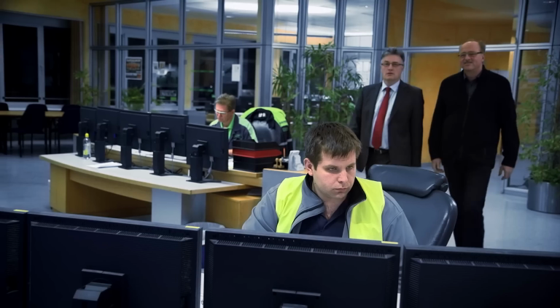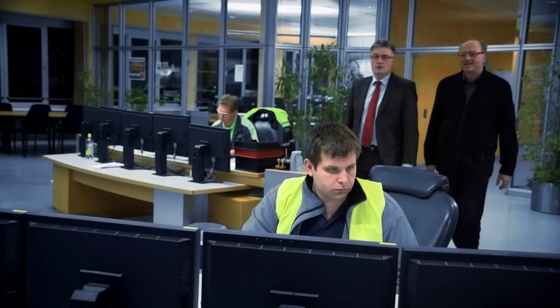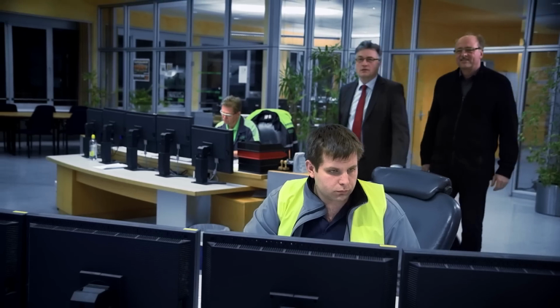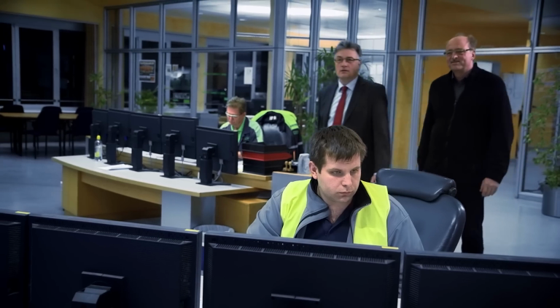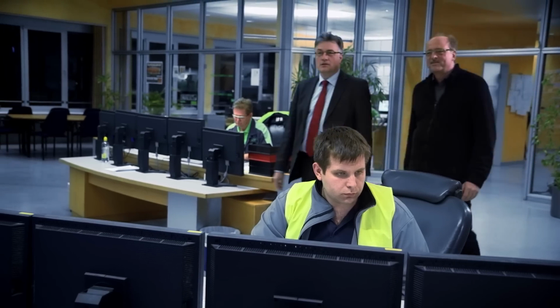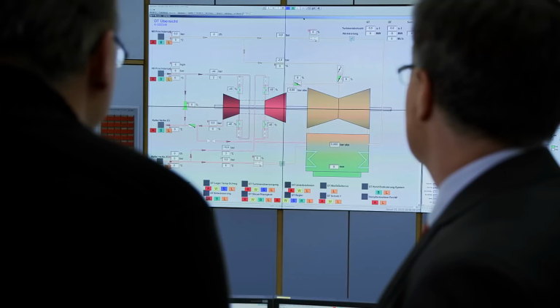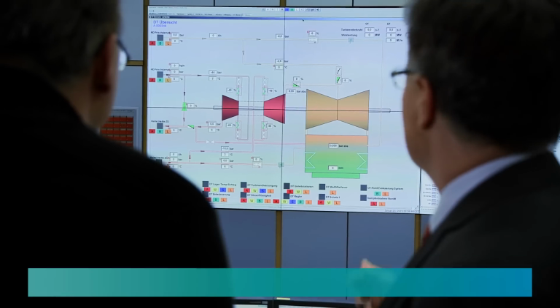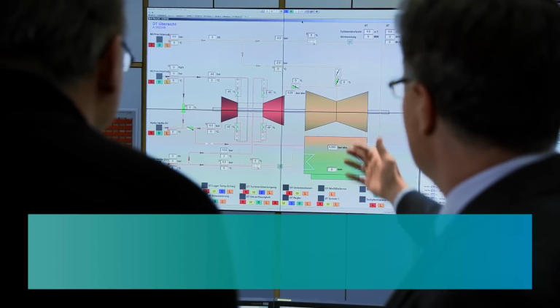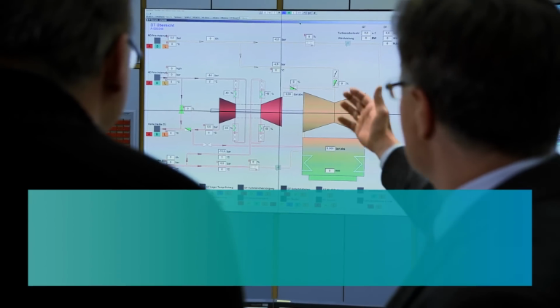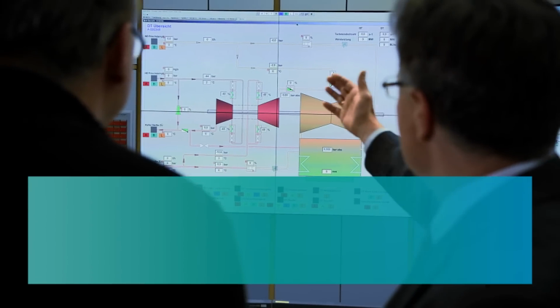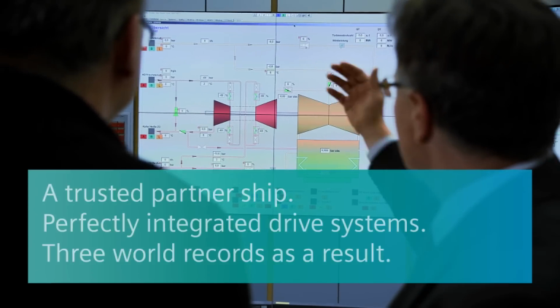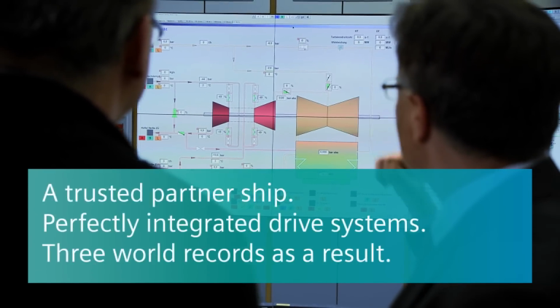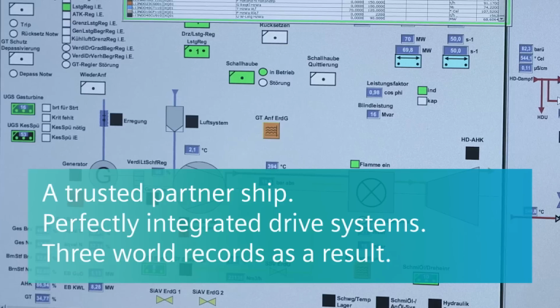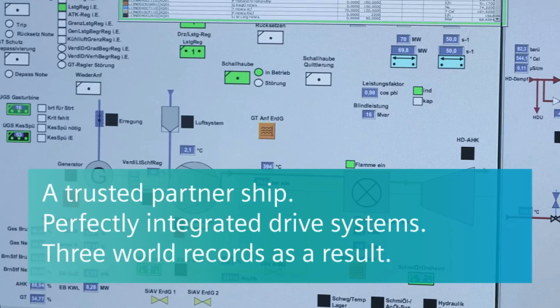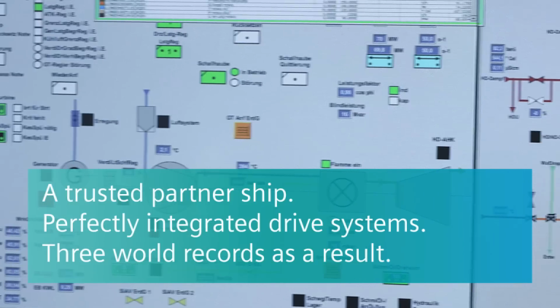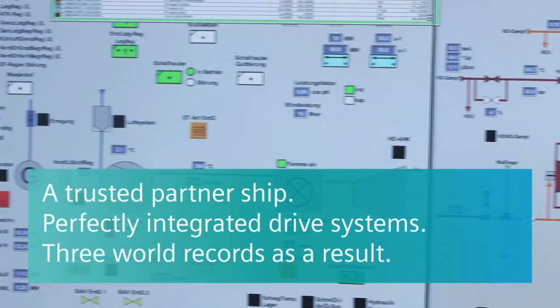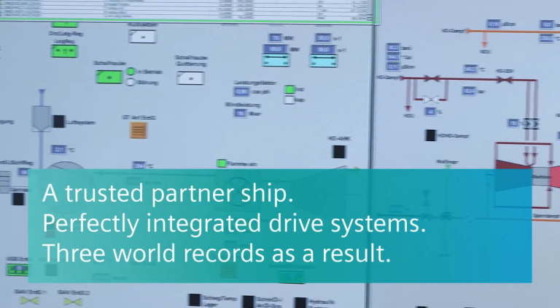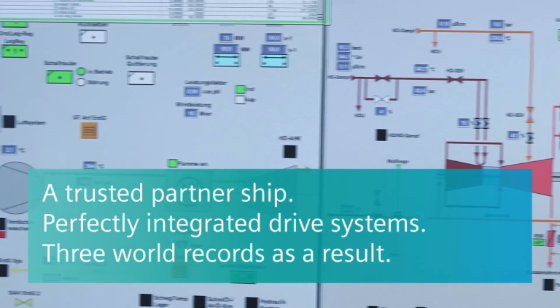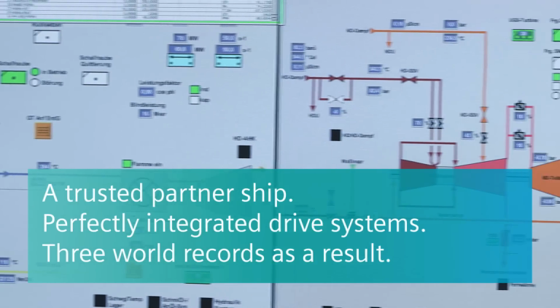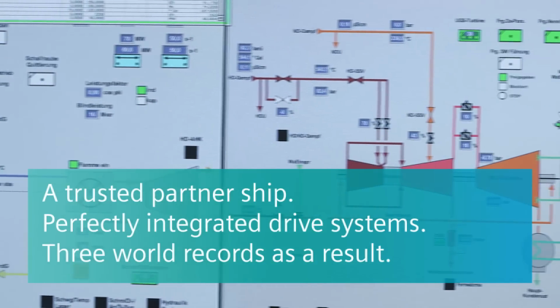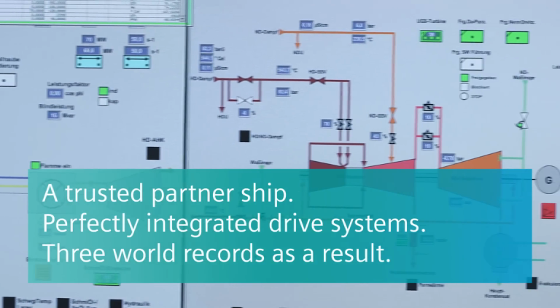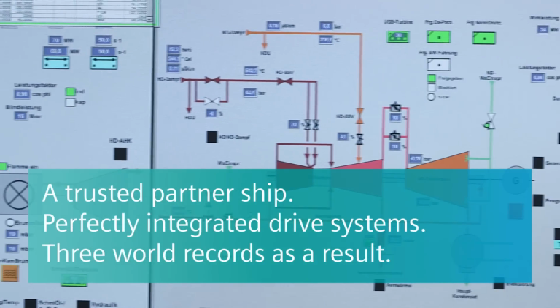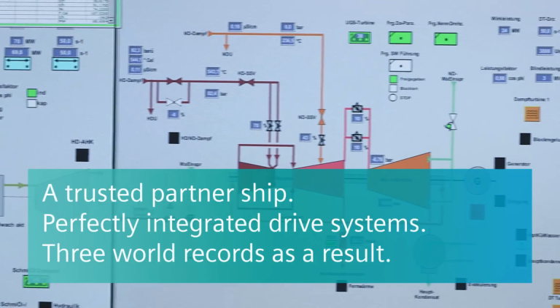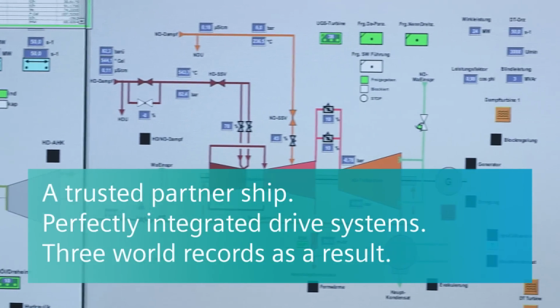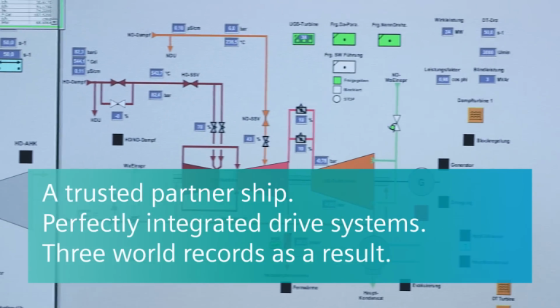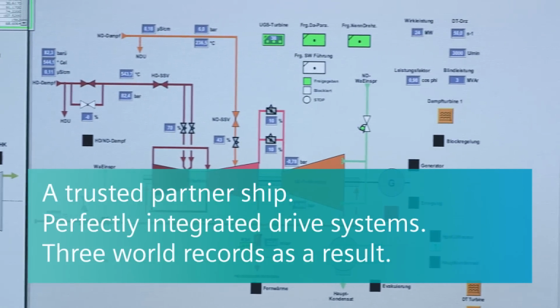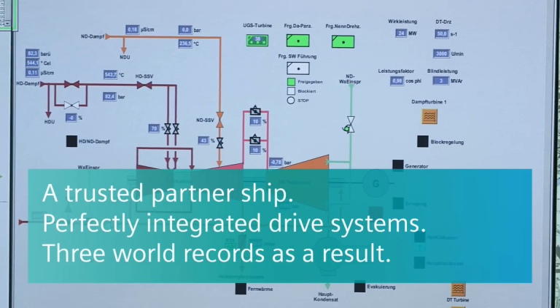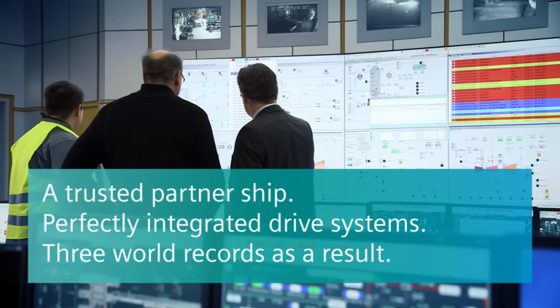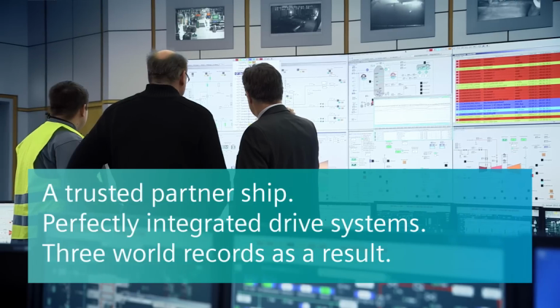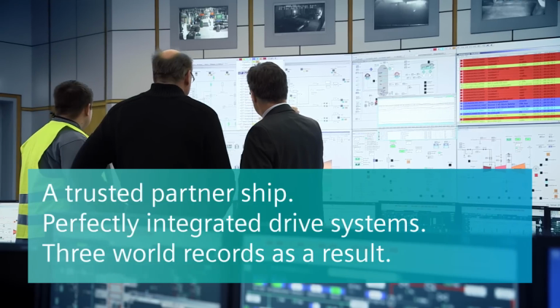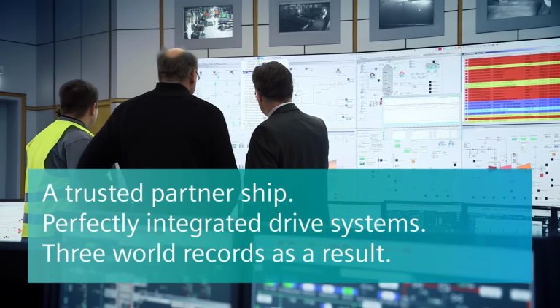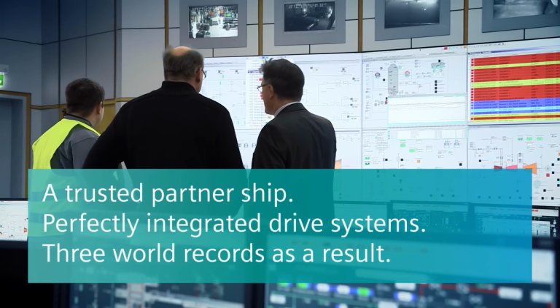We entered into this partnership with Siemens because we see them as a partner that can reliably handle such projects.